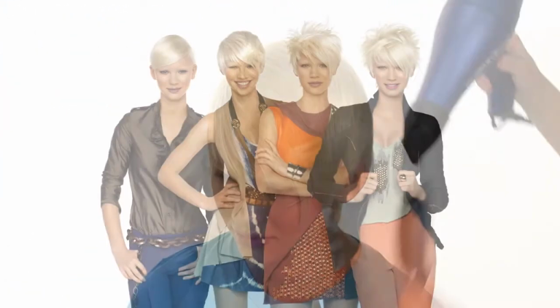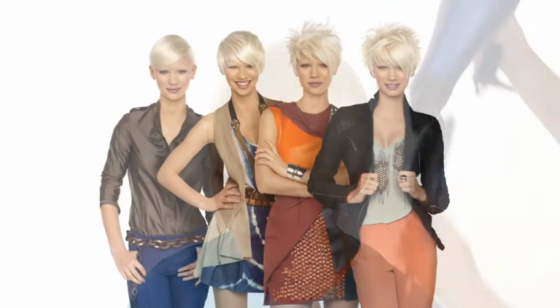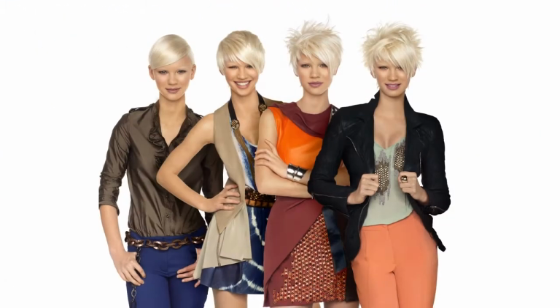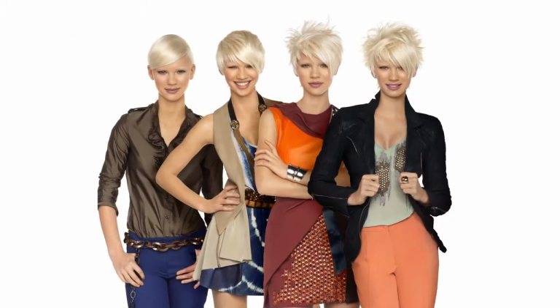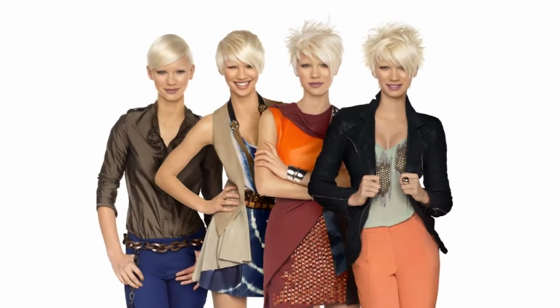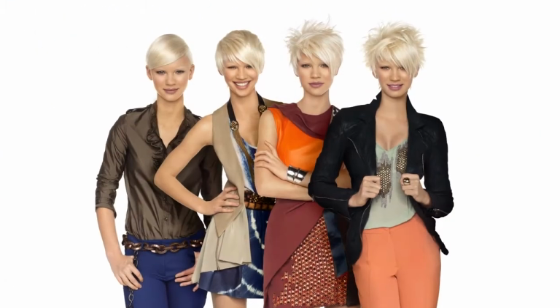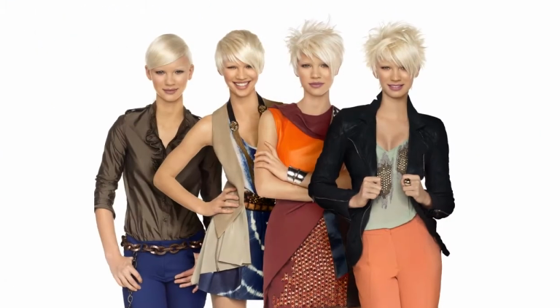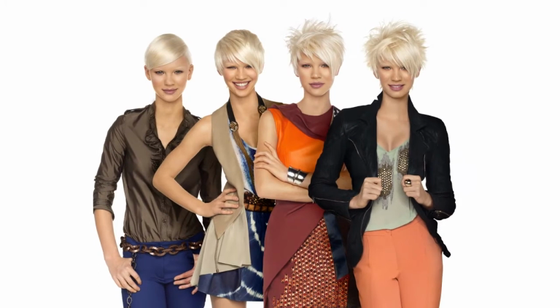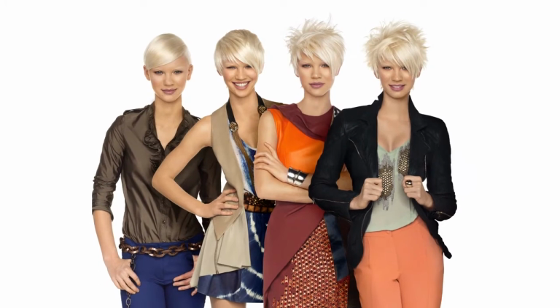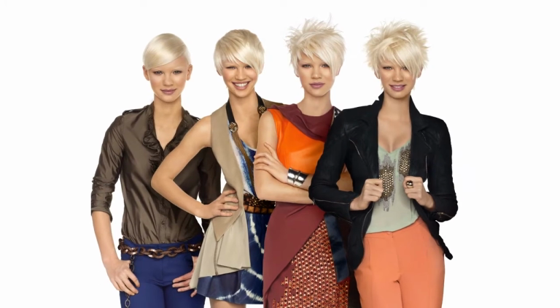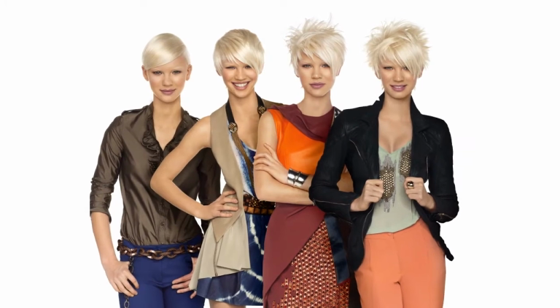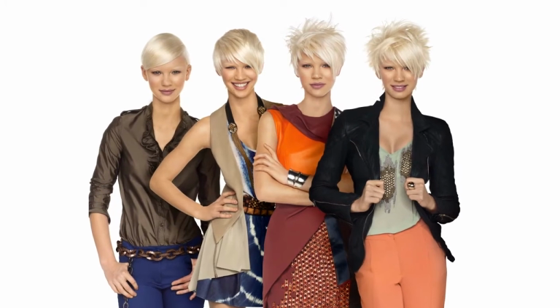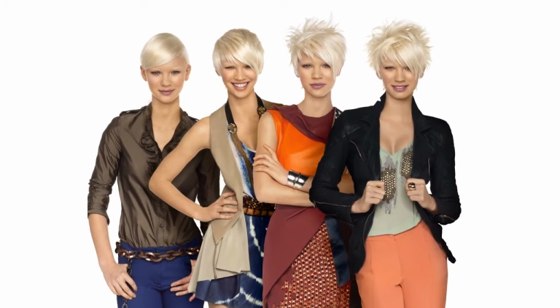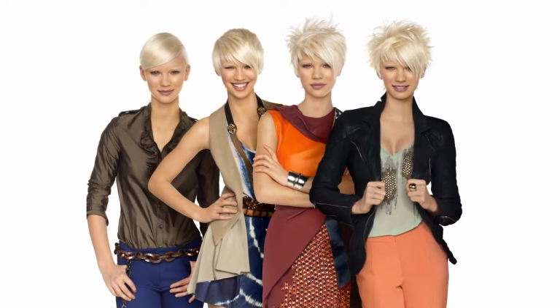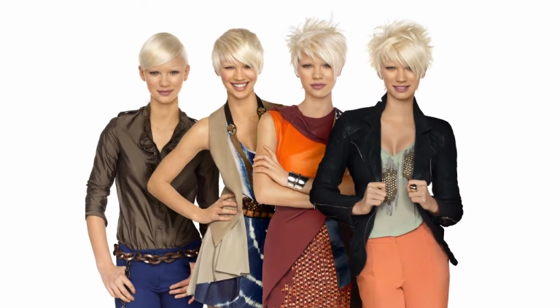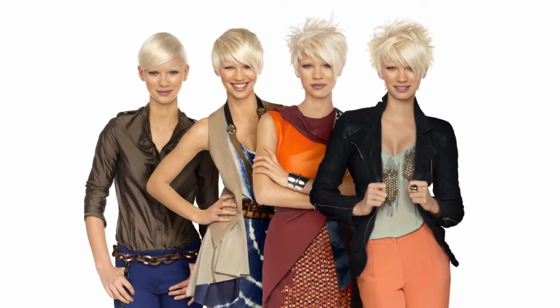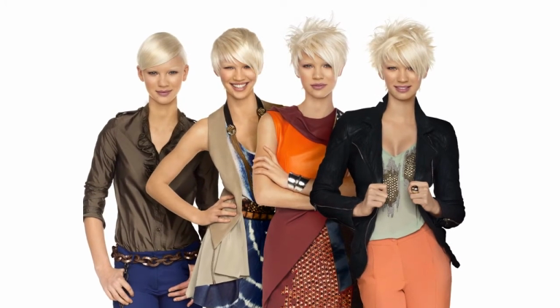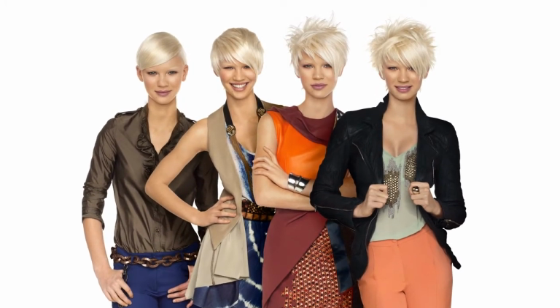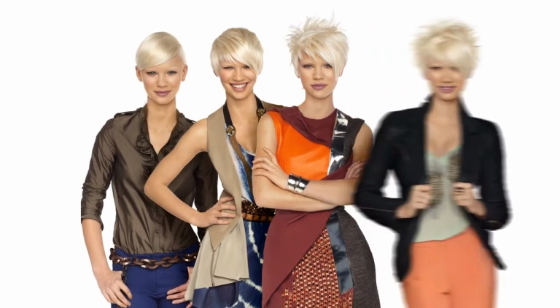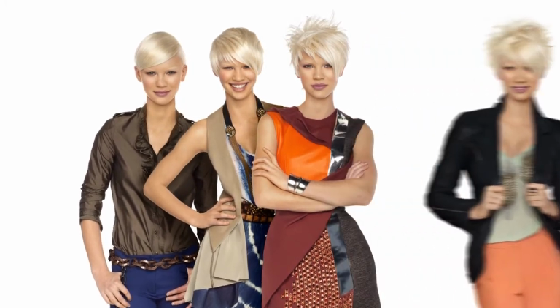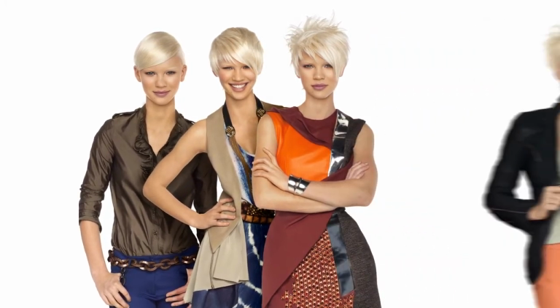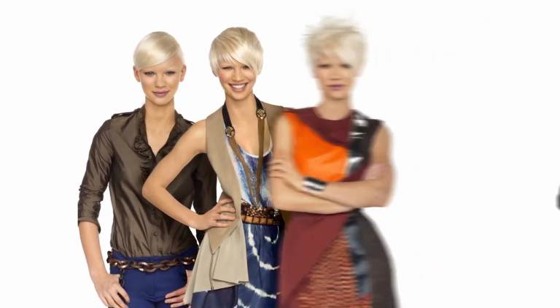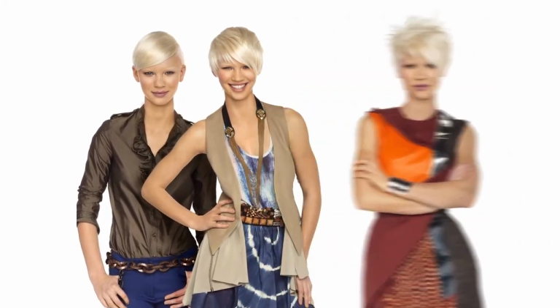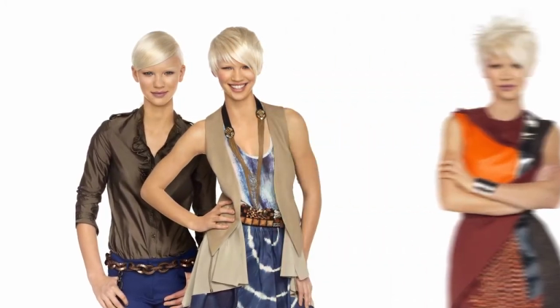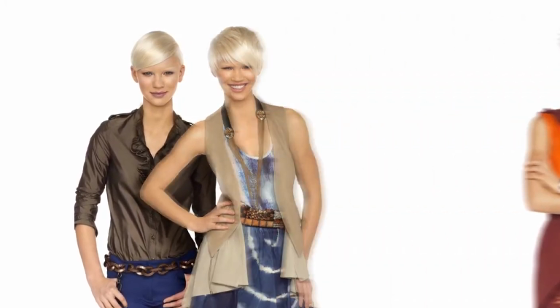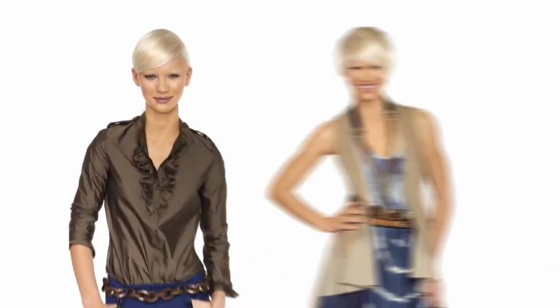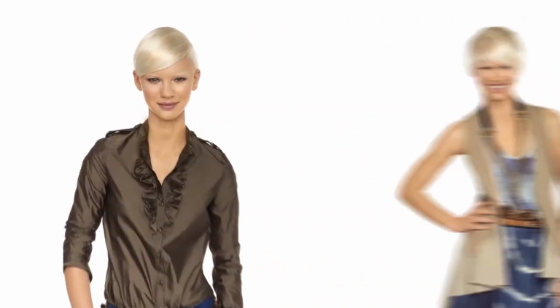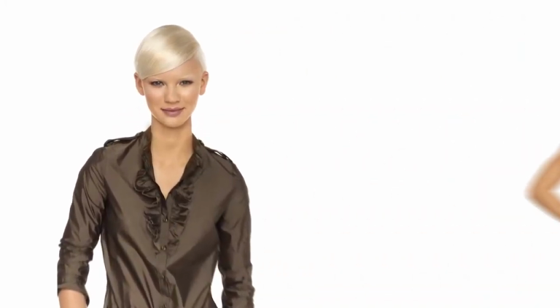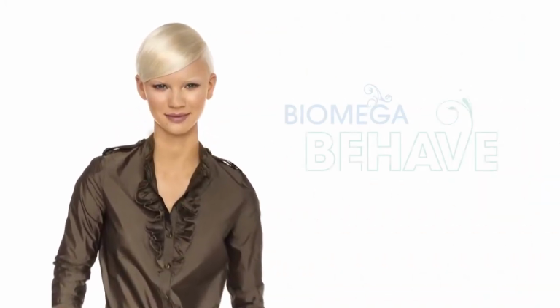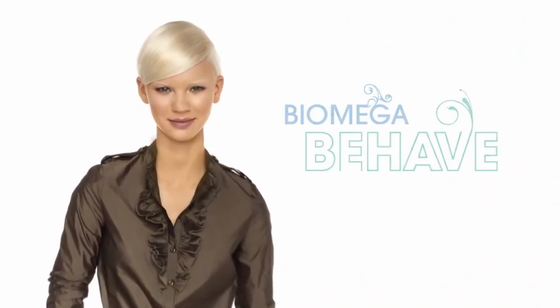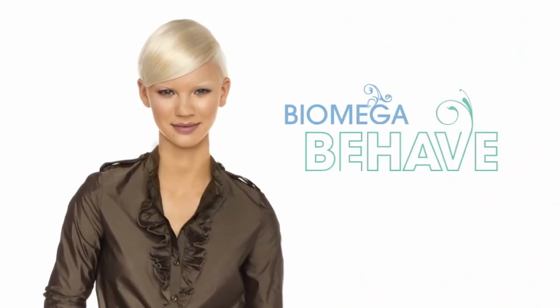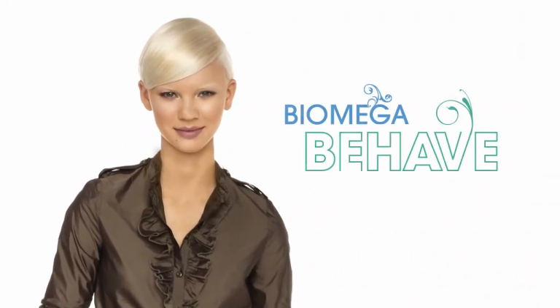And here's Andrea's finished style — soft, smooth, shiny hair that looks, feels and behaves like virgin hair.